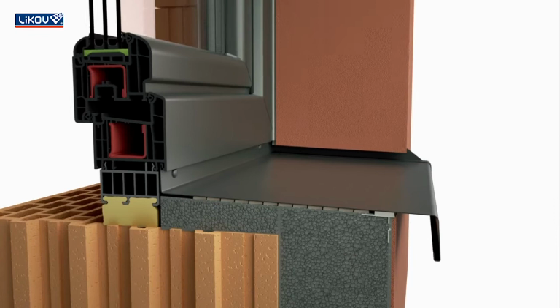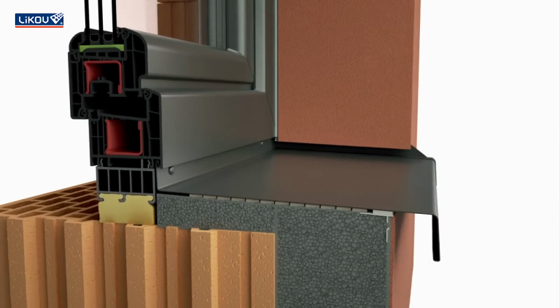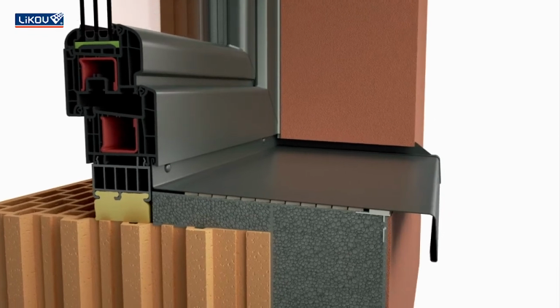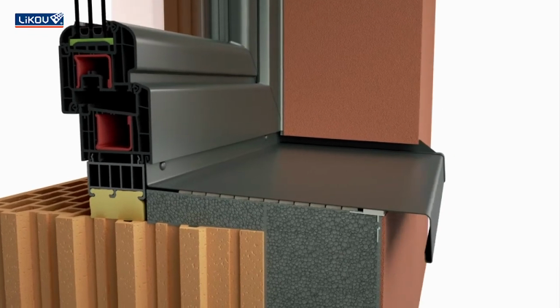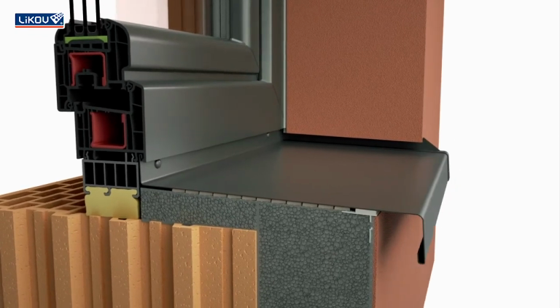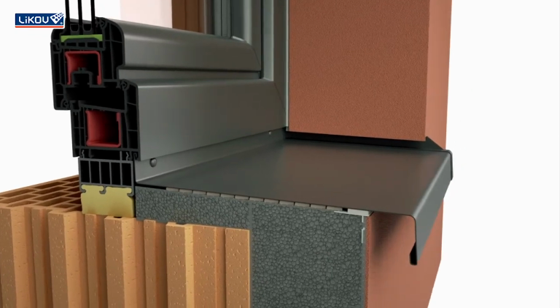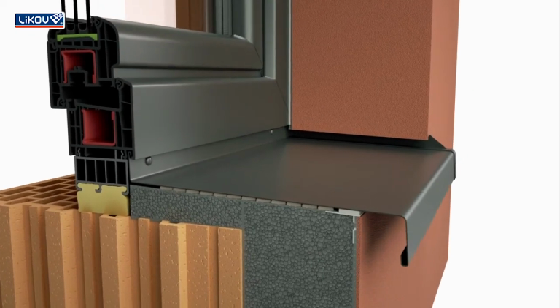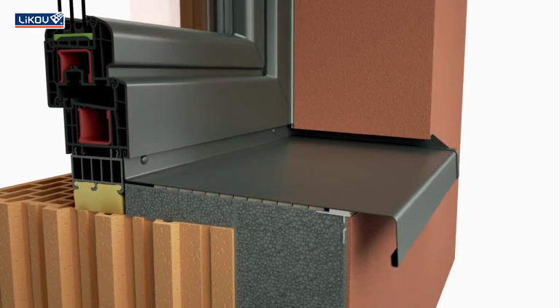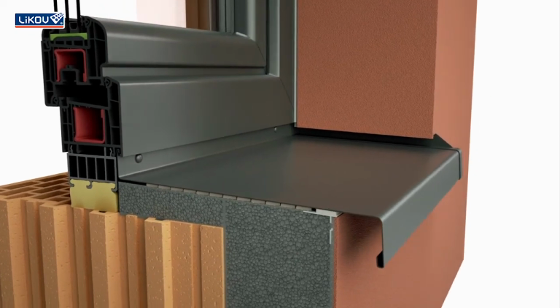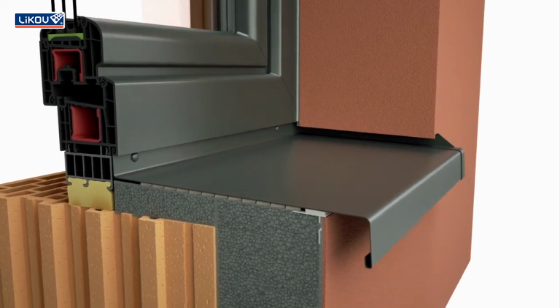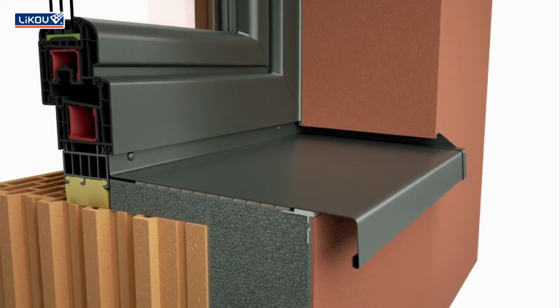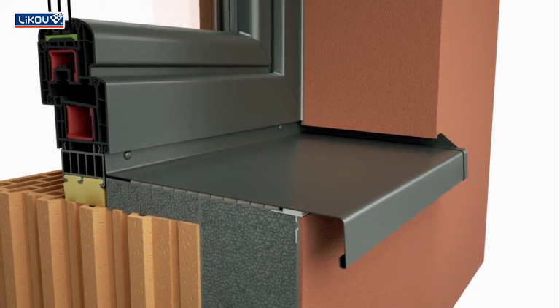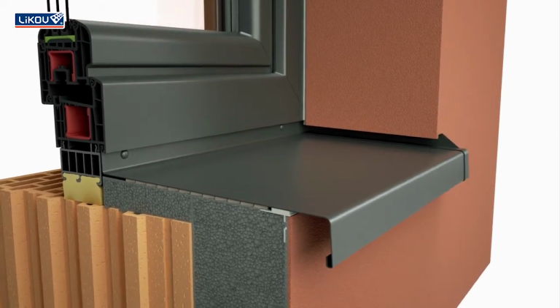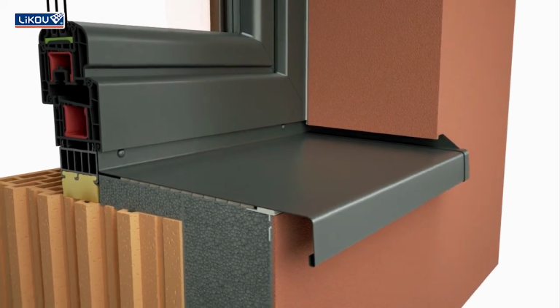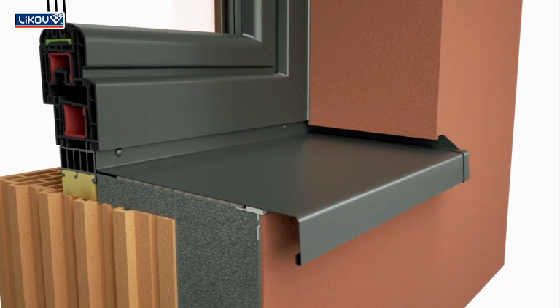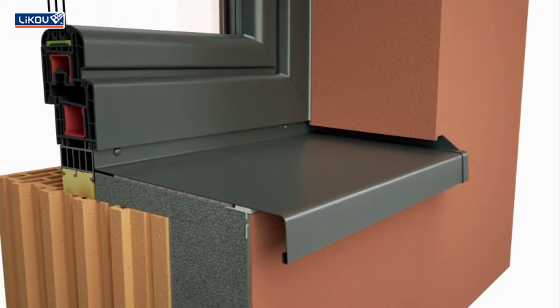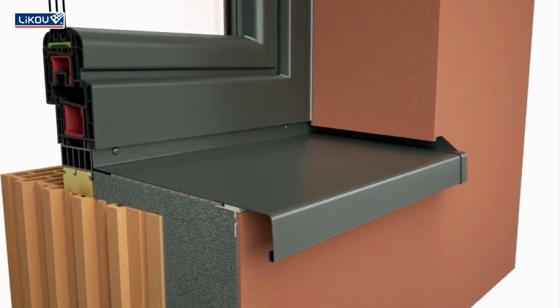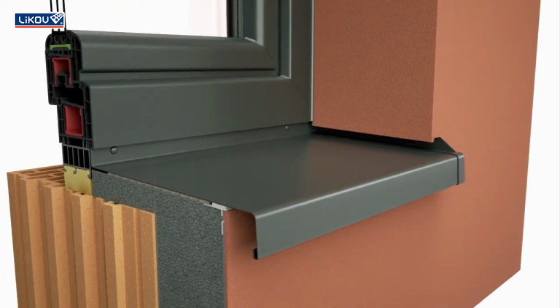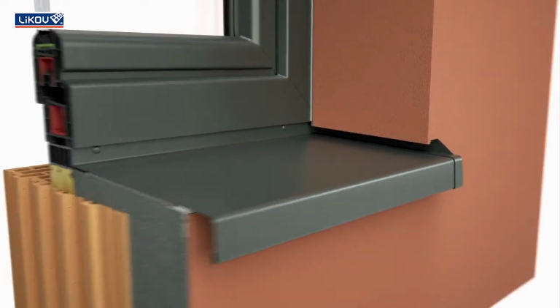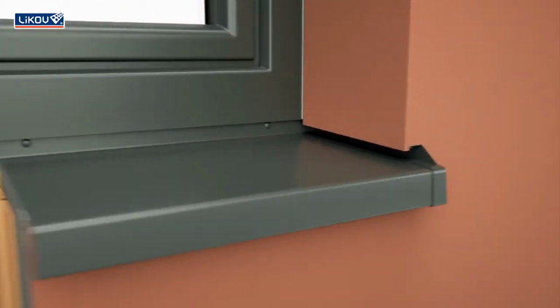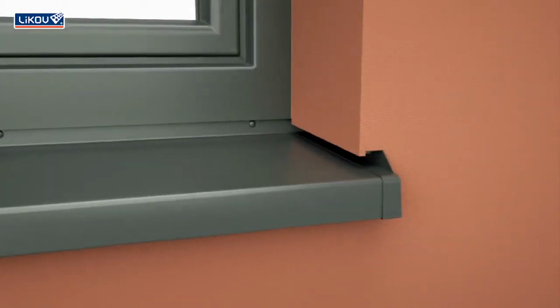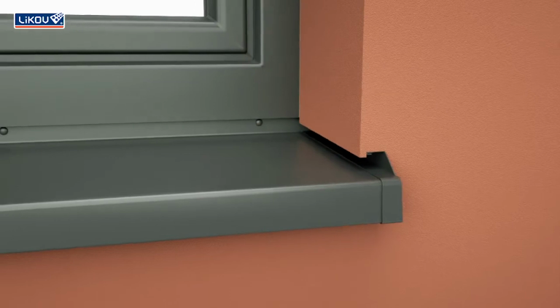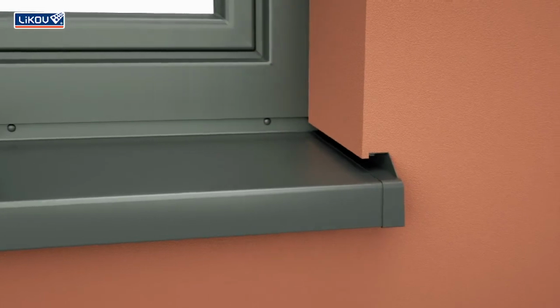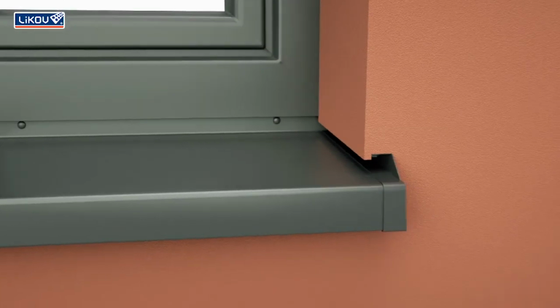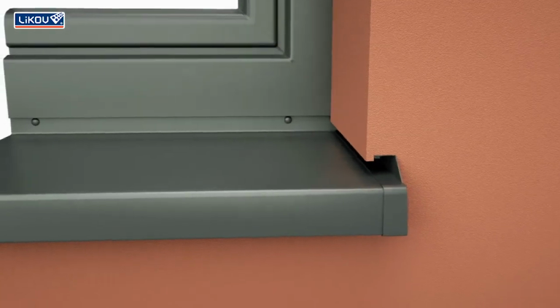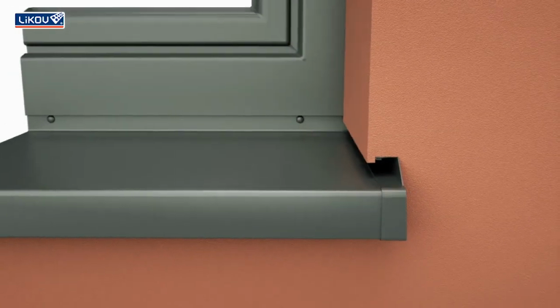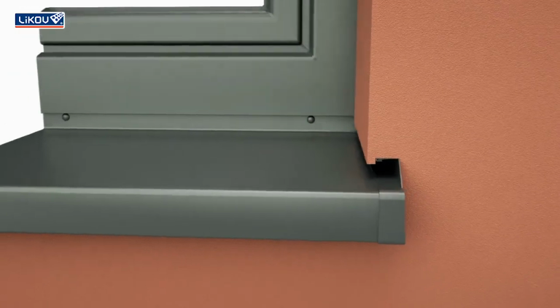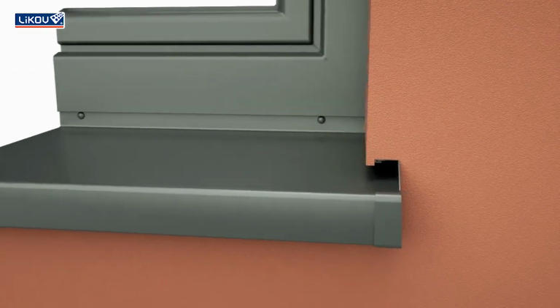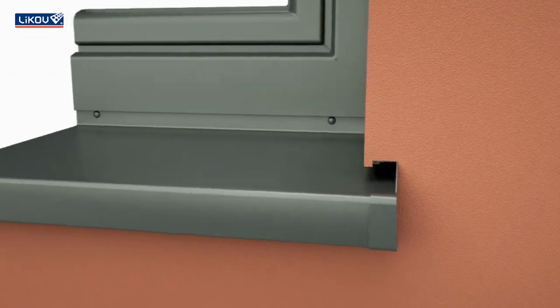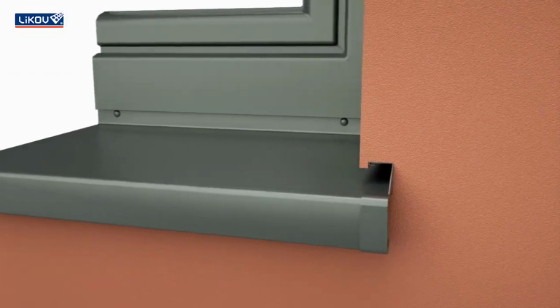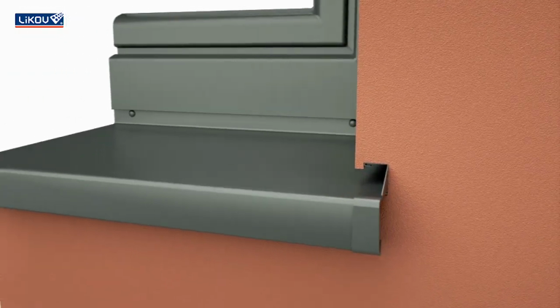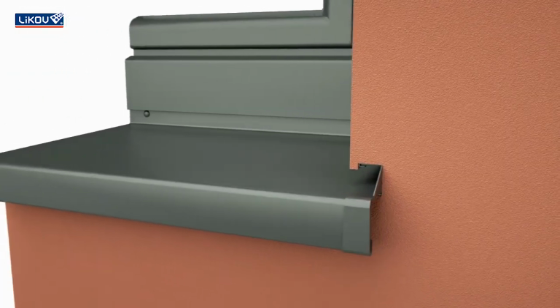This sill detail solution ensures the proper material joins, prevents cracks and stops water leaking into the system.